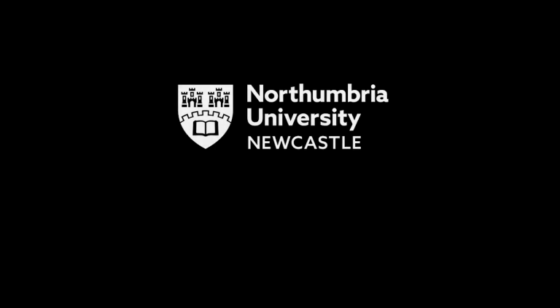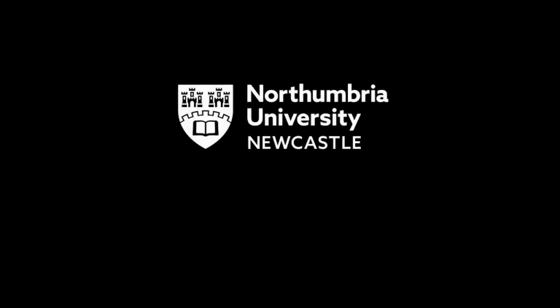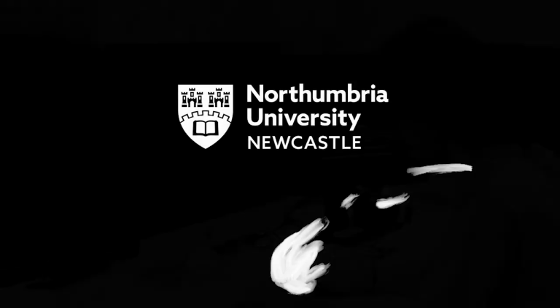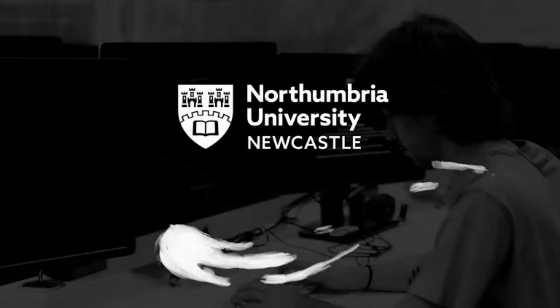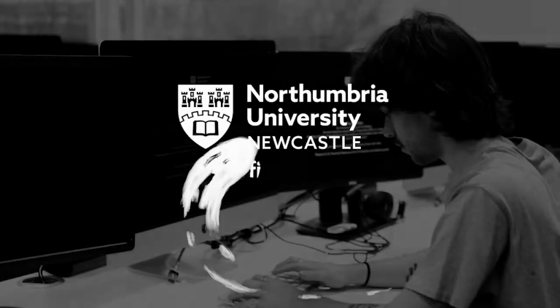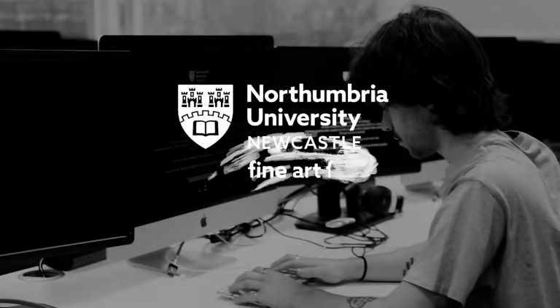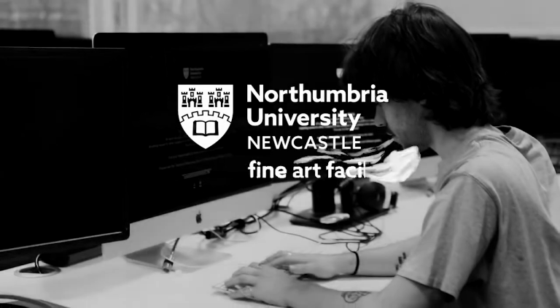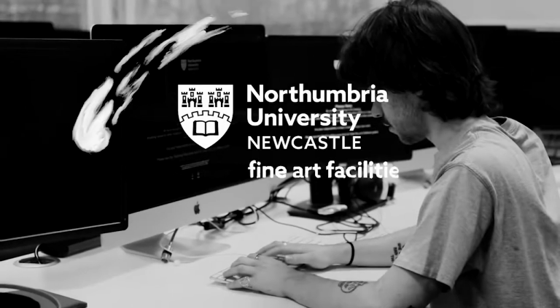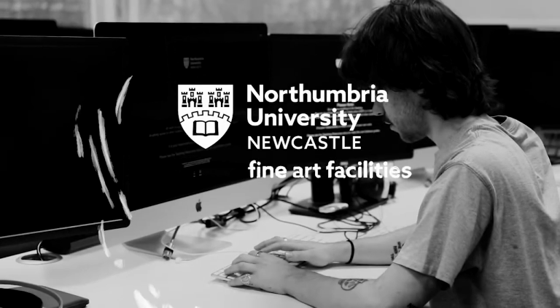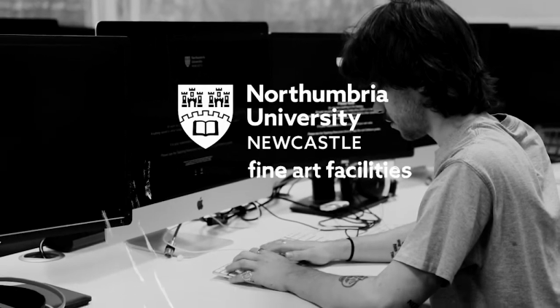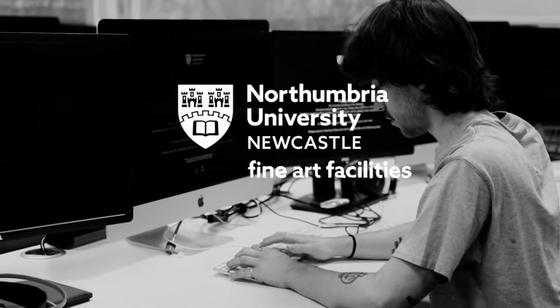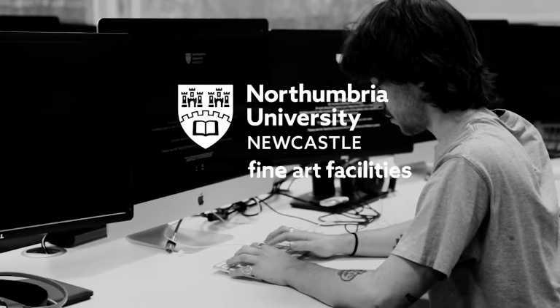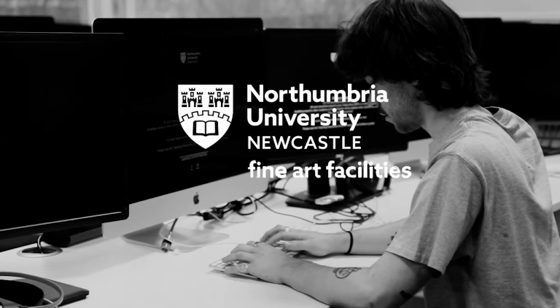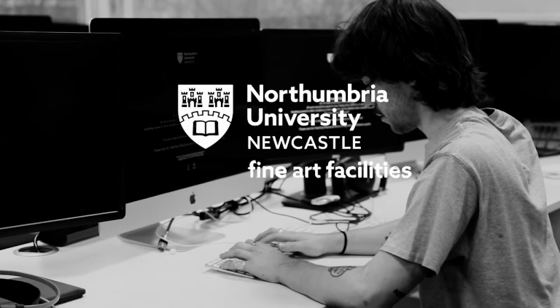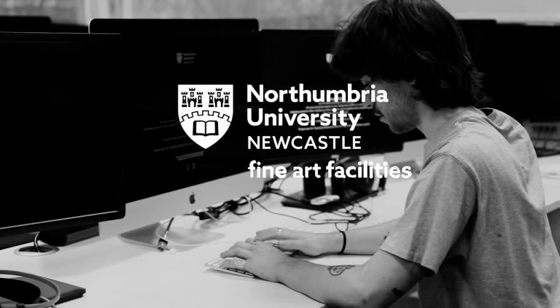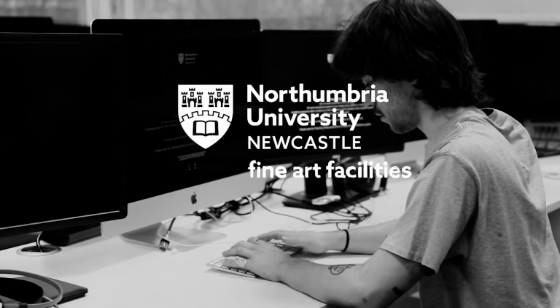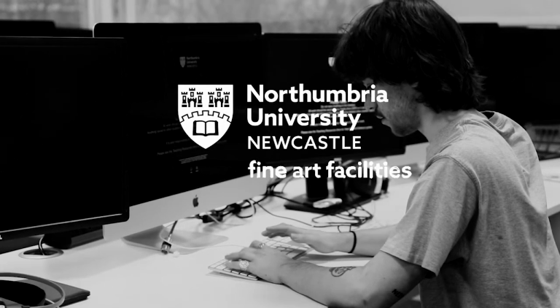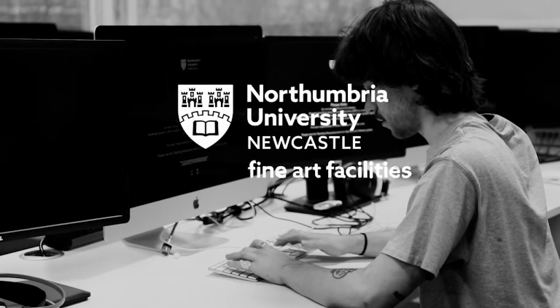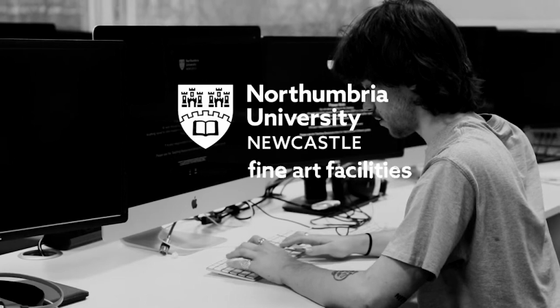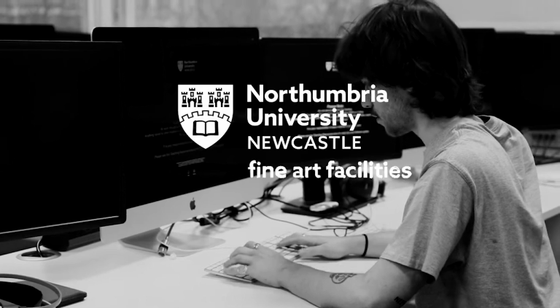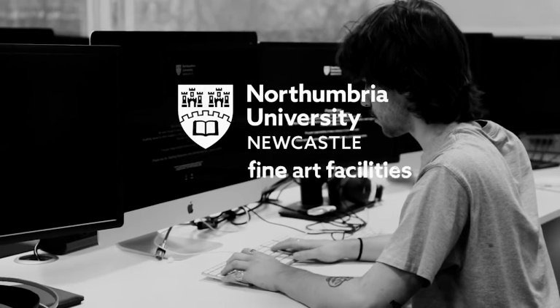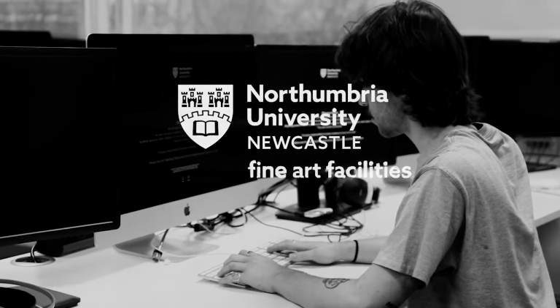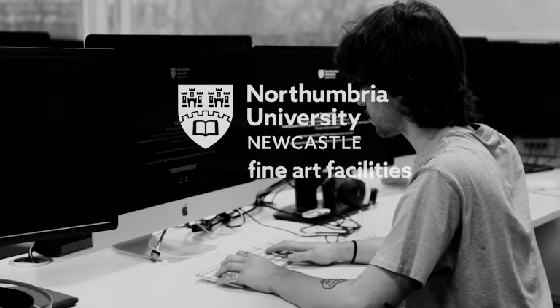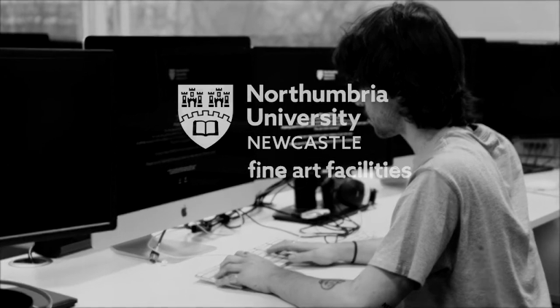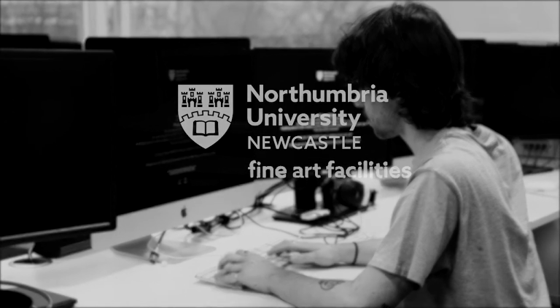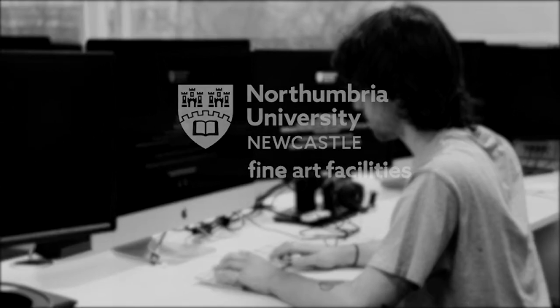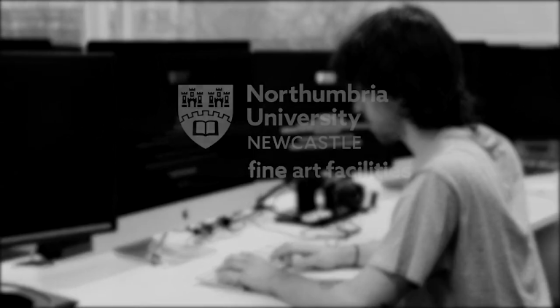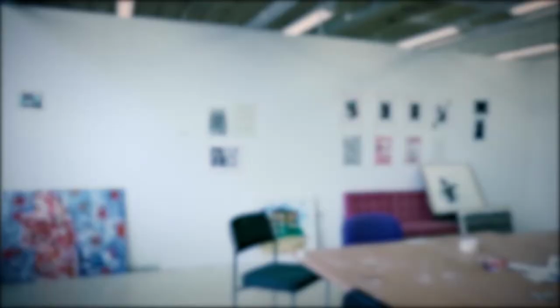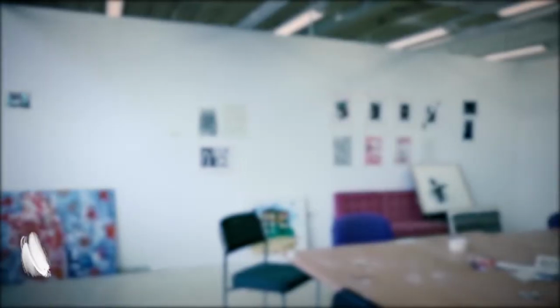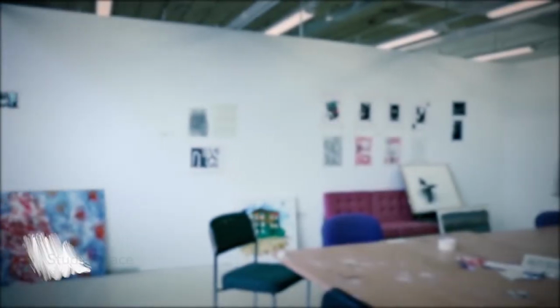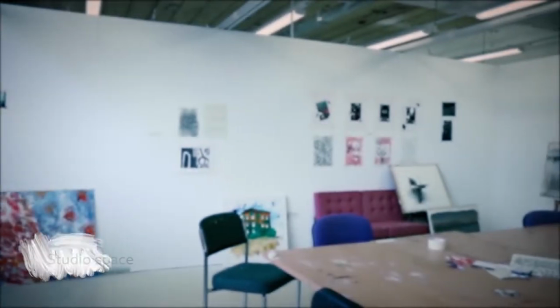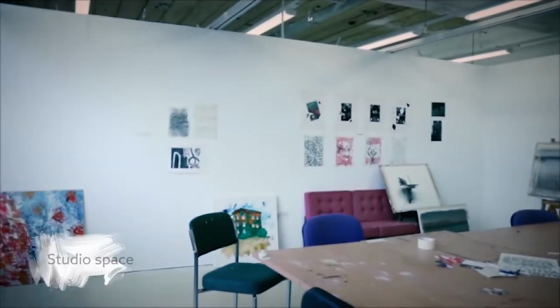Hi, my name is Bailey and I study fine art here at Northumbria Uni. Today I'd like to show you some of the facilities we have on offer here.